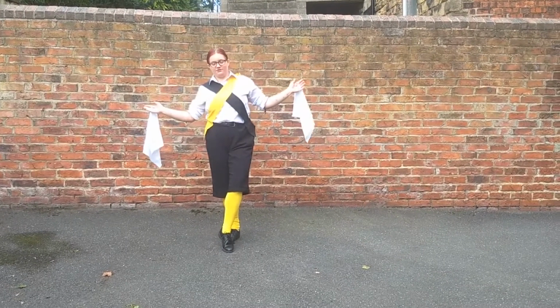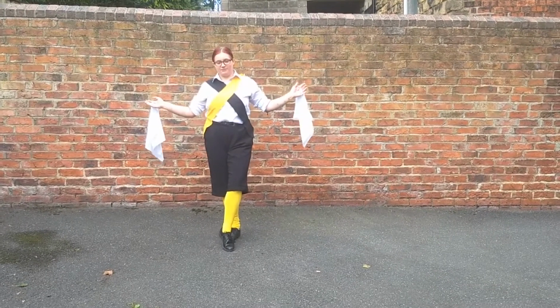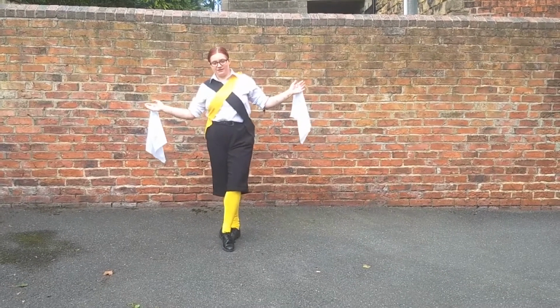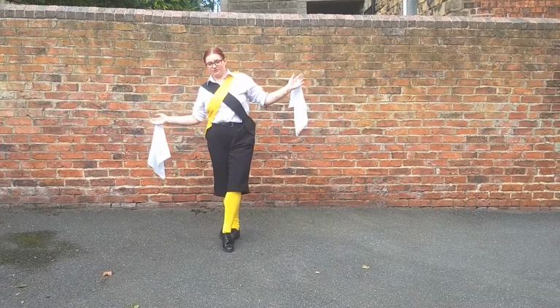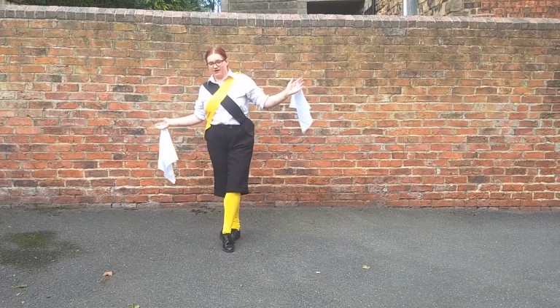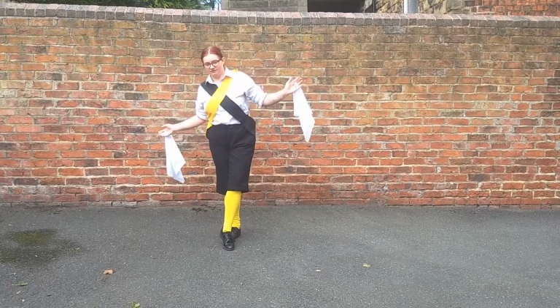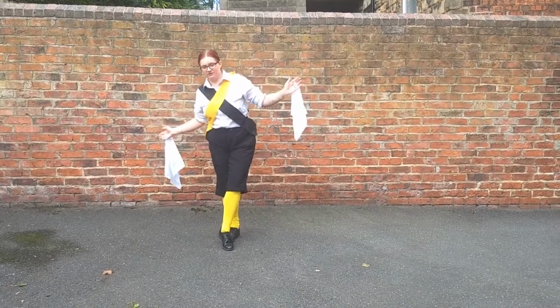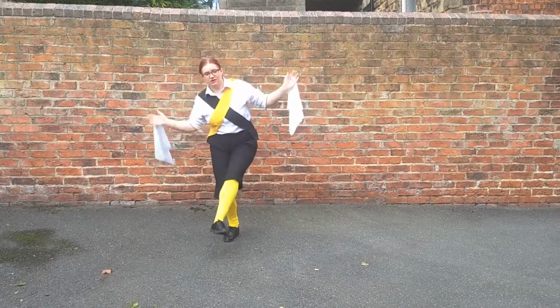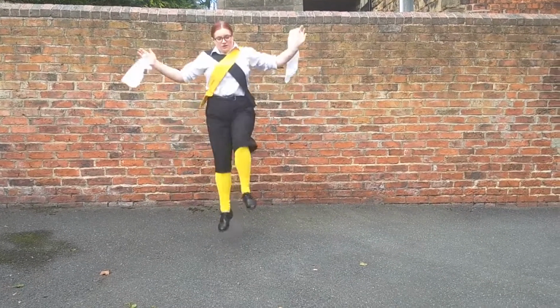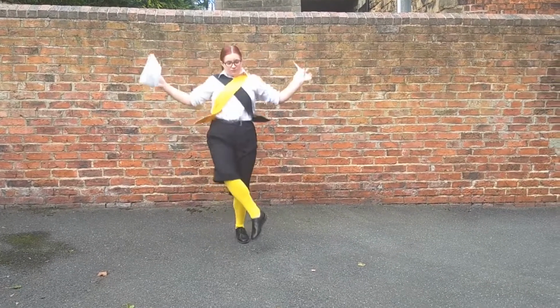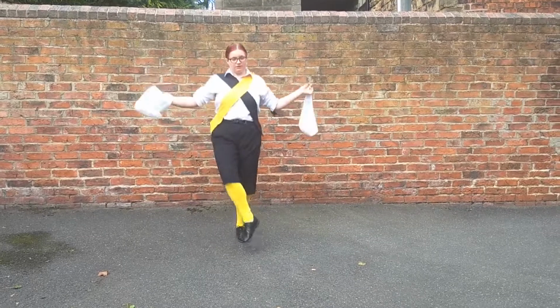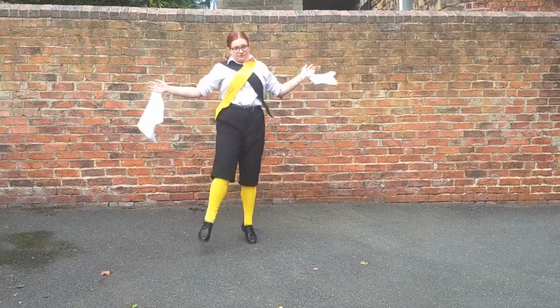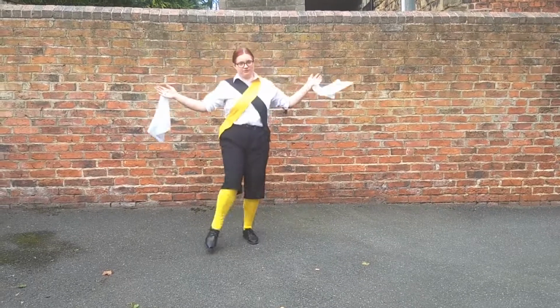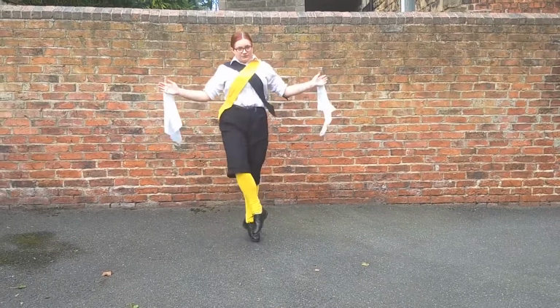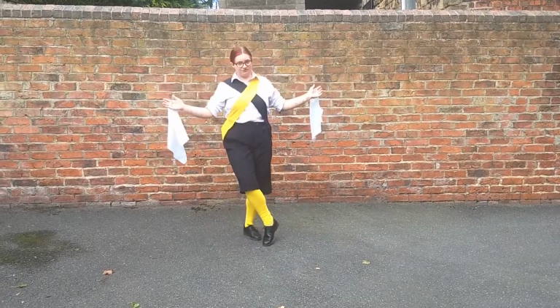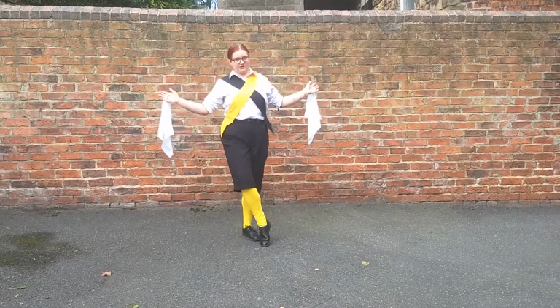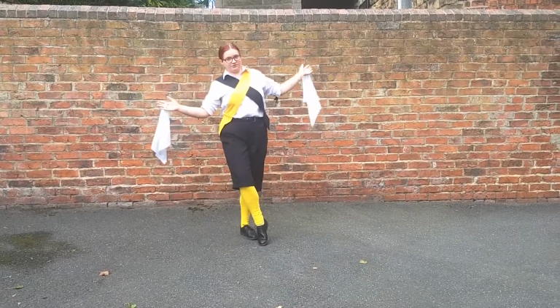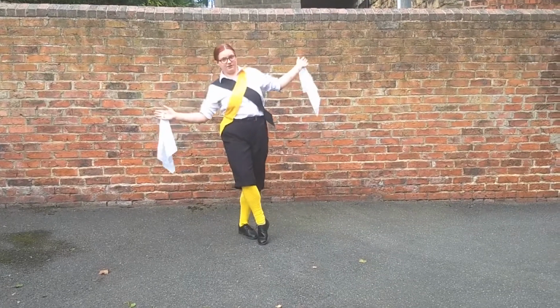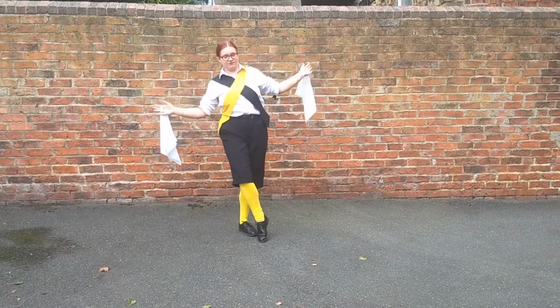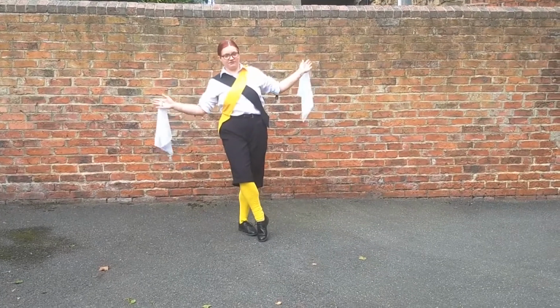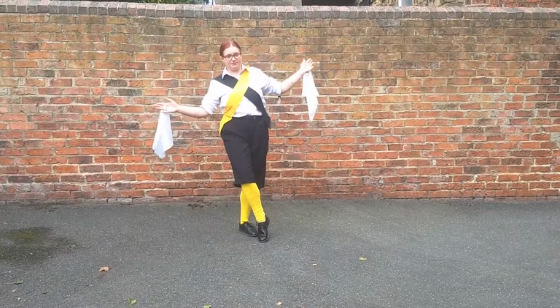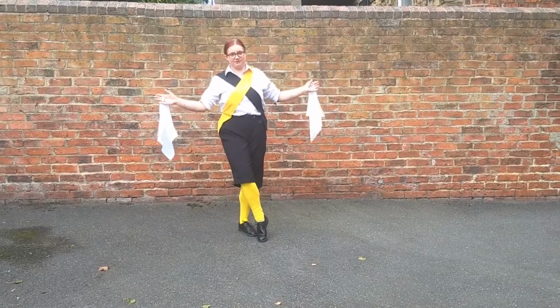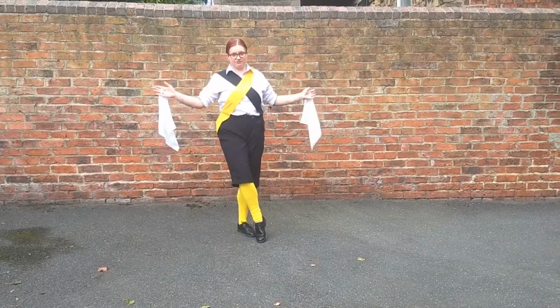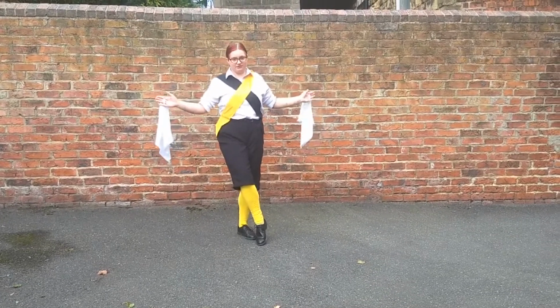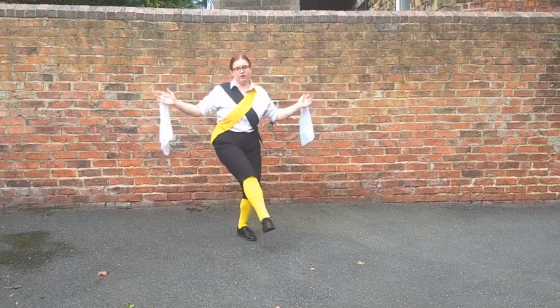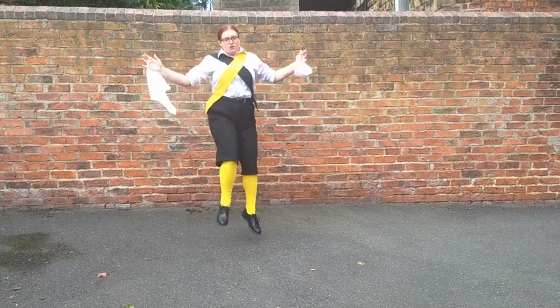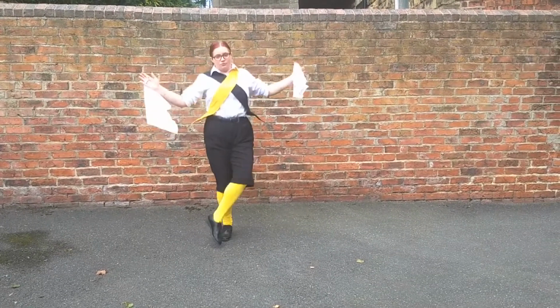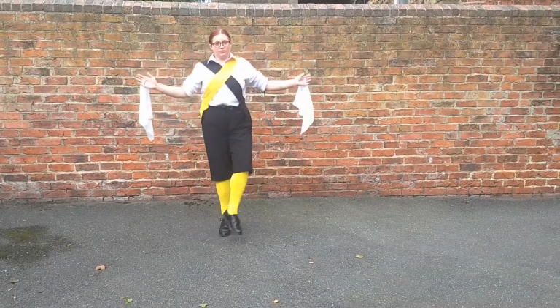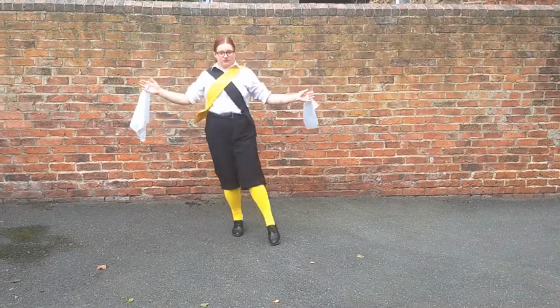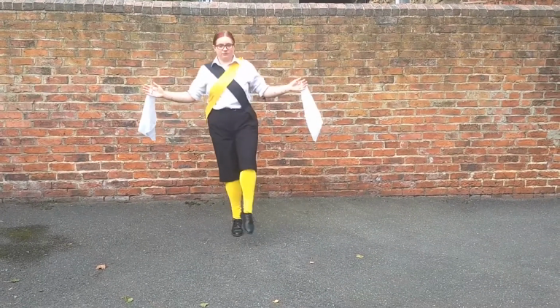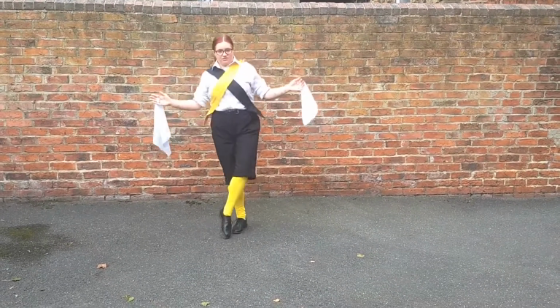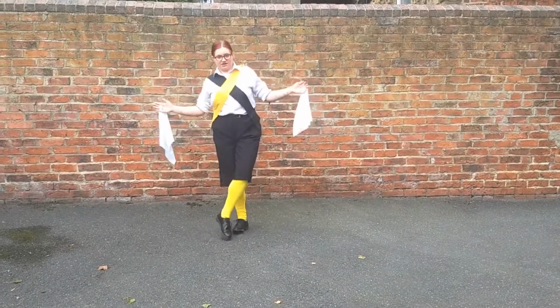Then we're going to do a big leap onto our left foot. One, two, three, touch with your right foot. Then the same back to the right. One, two, three.